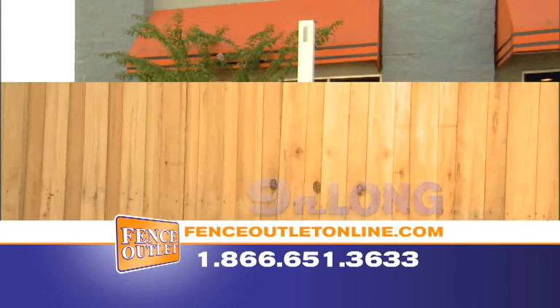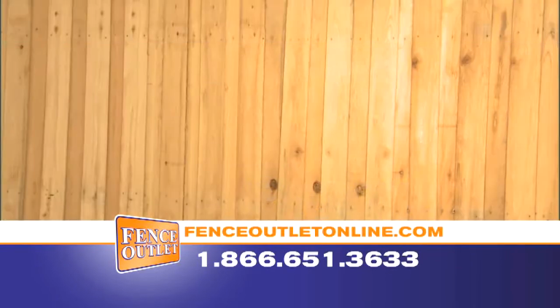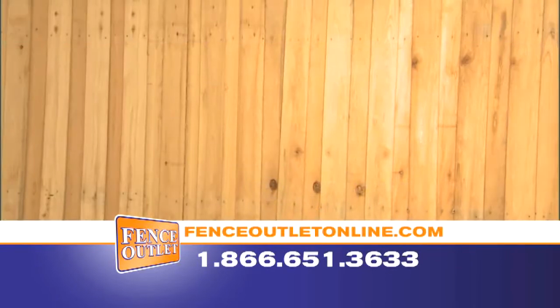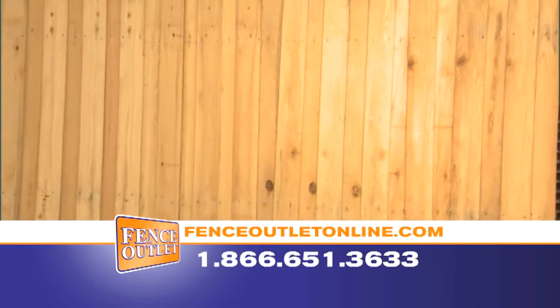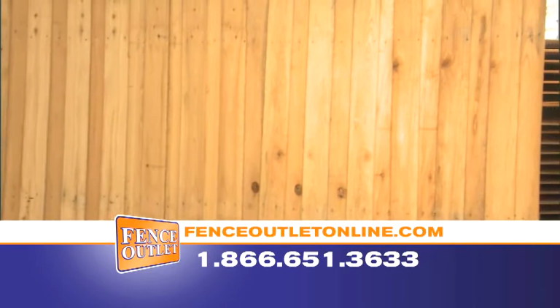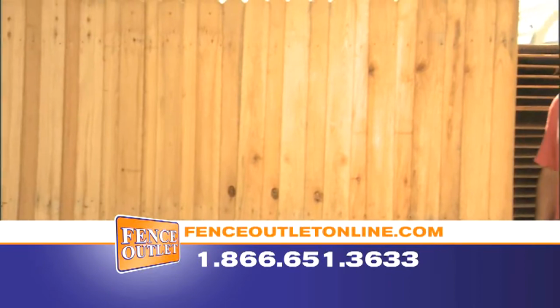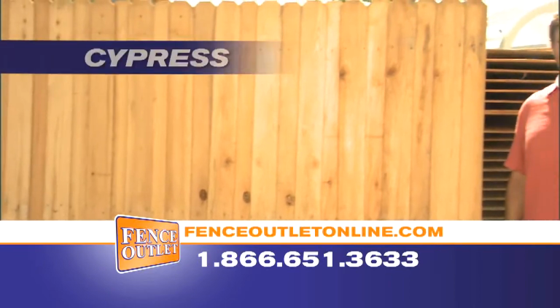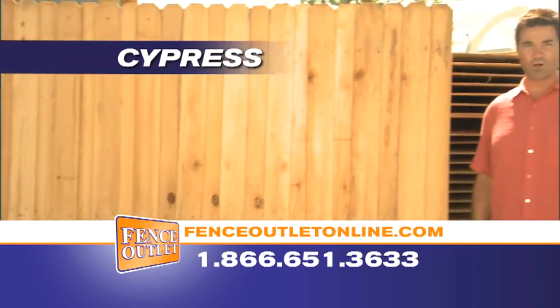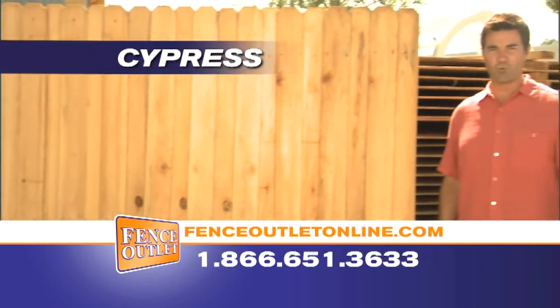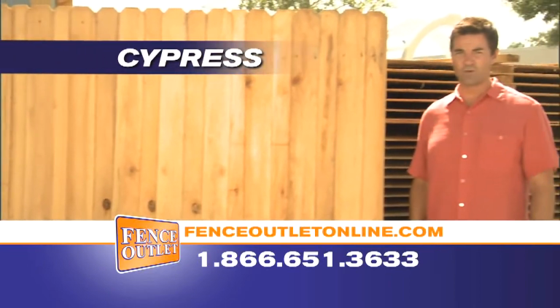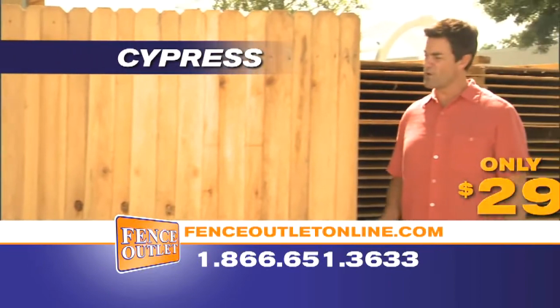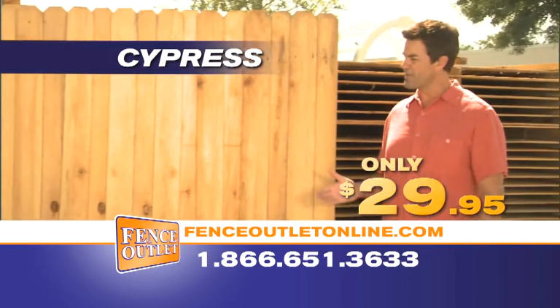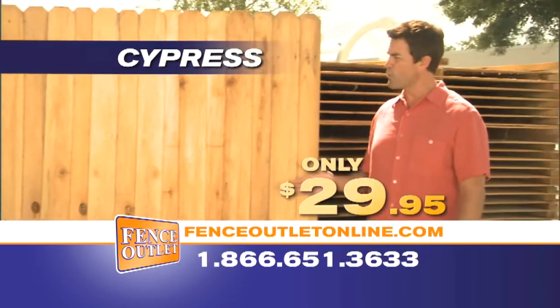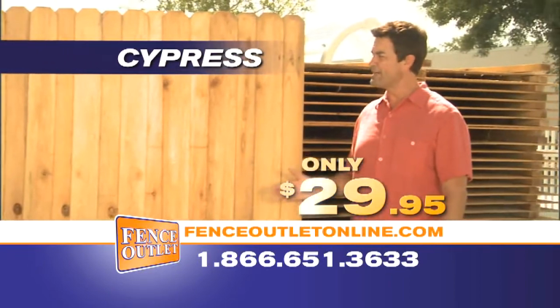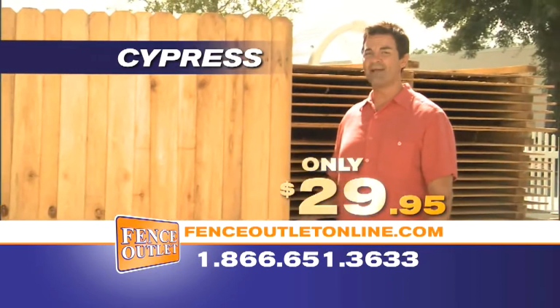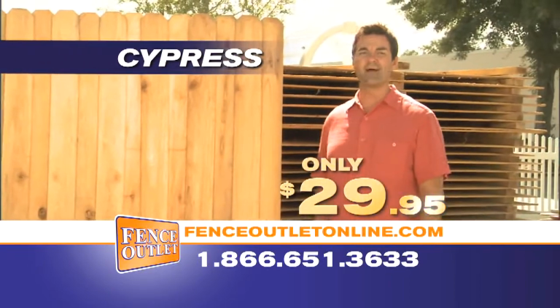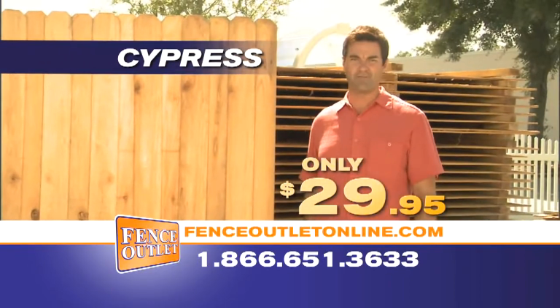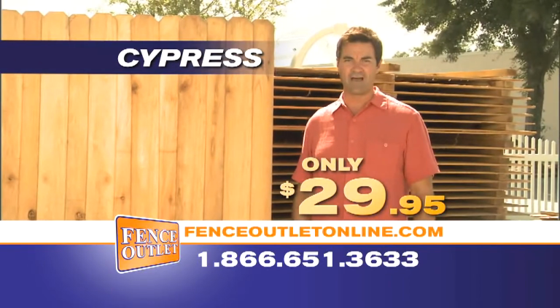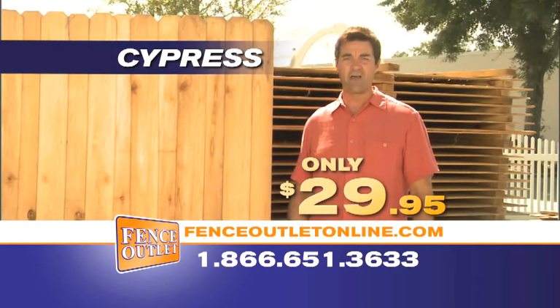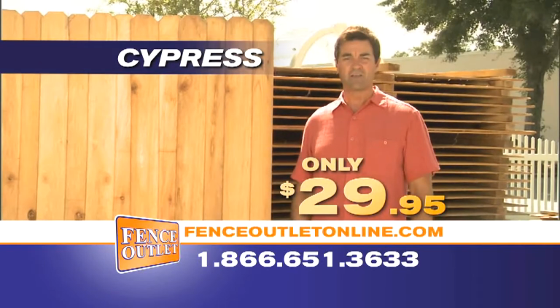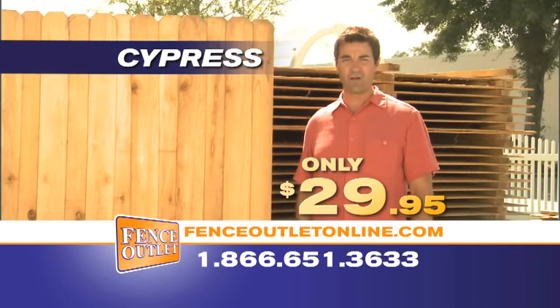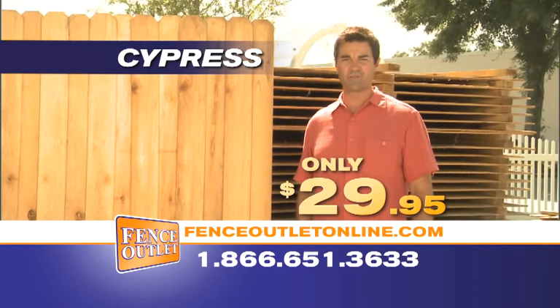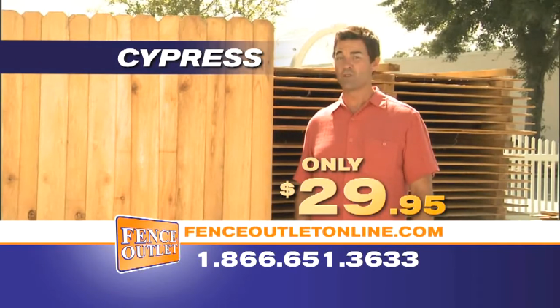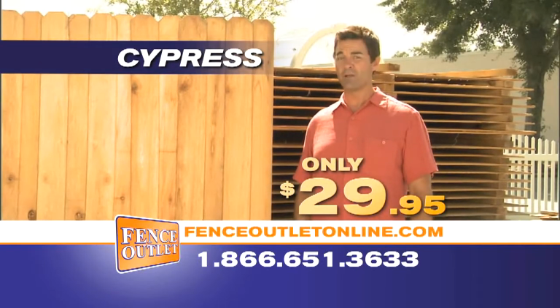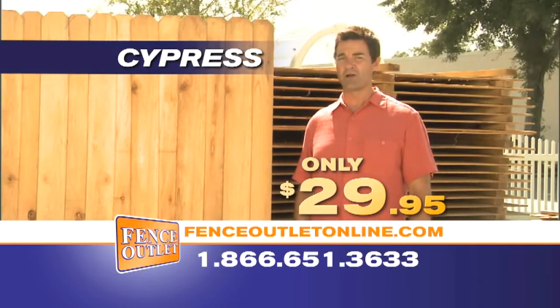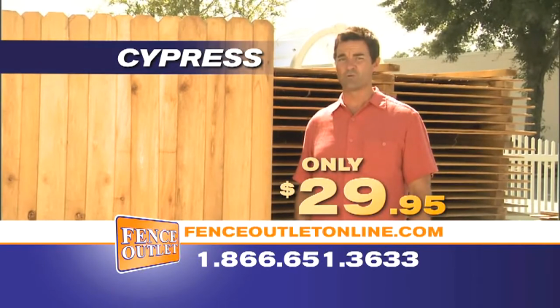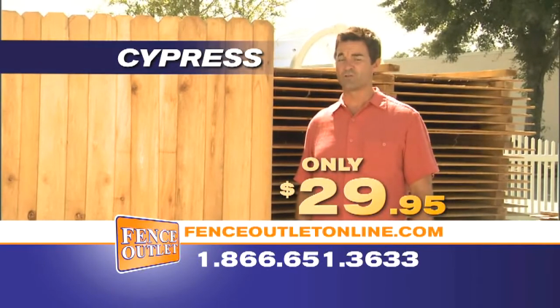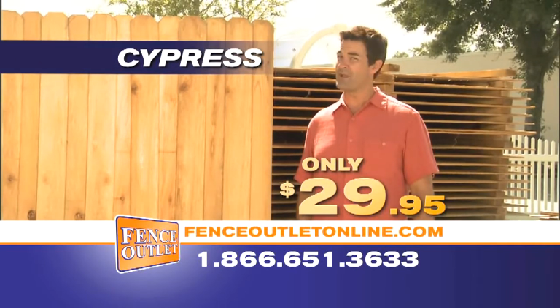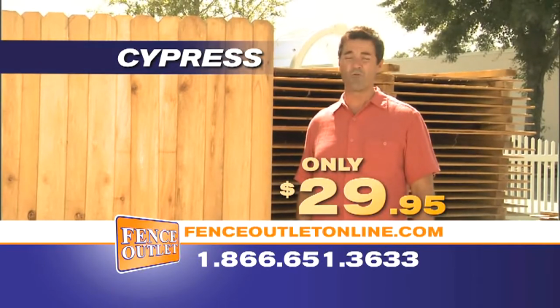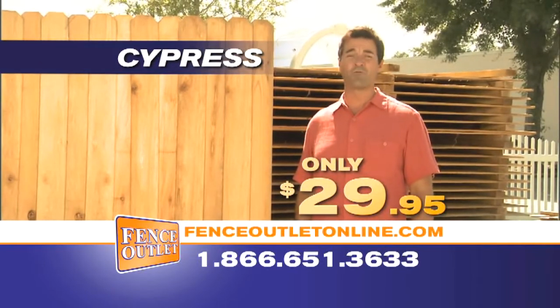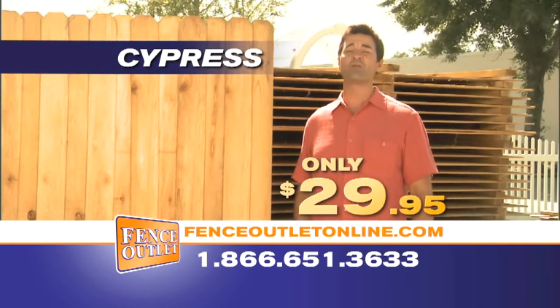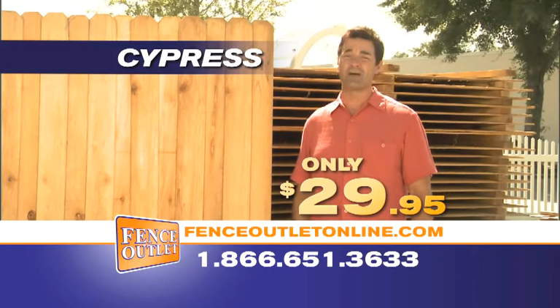Six by eight Cypress board on board starting at $29.95. Compare this to the big box stores — they're over $45.